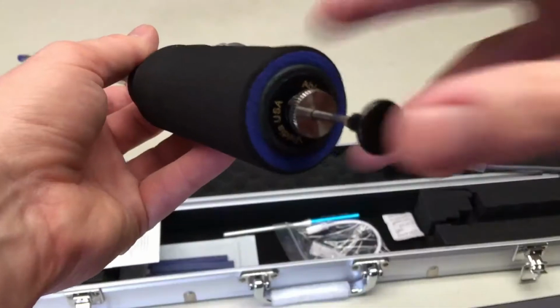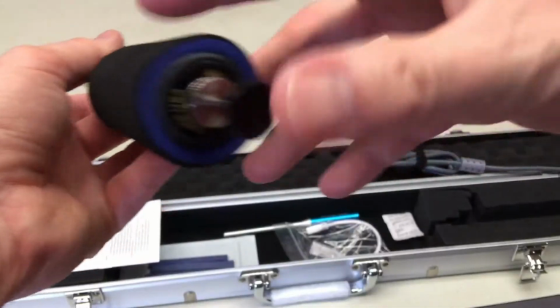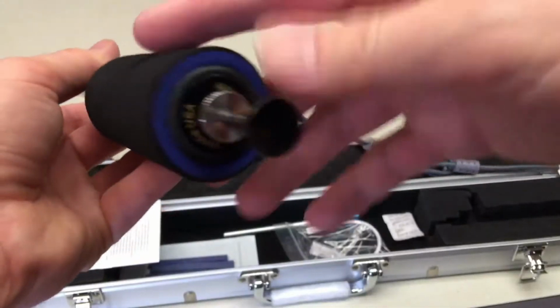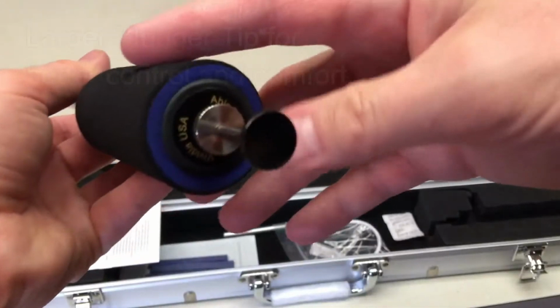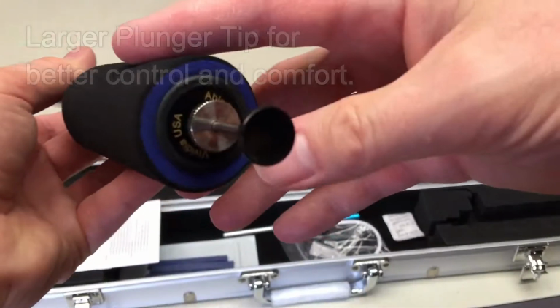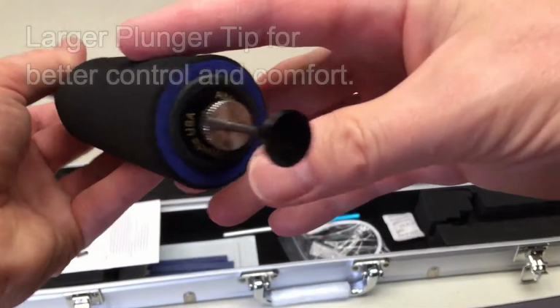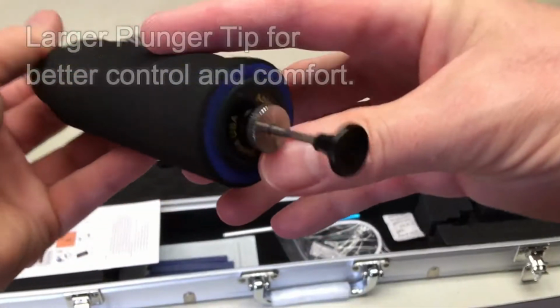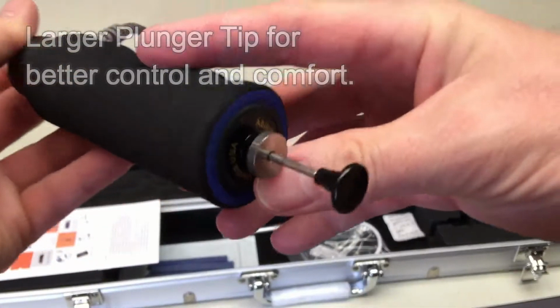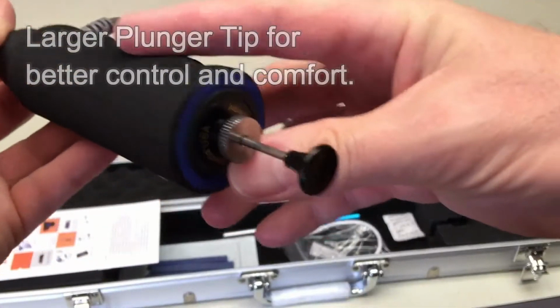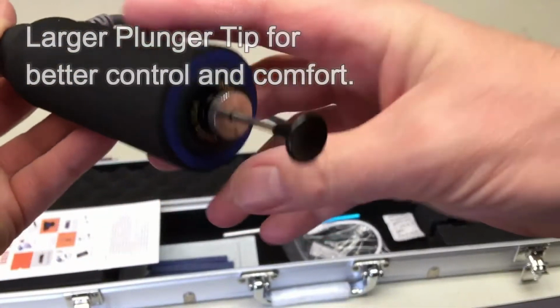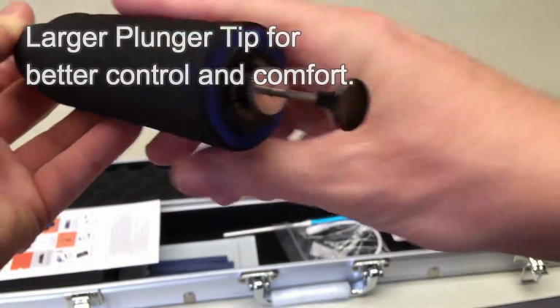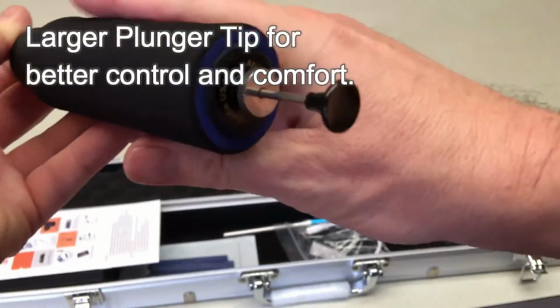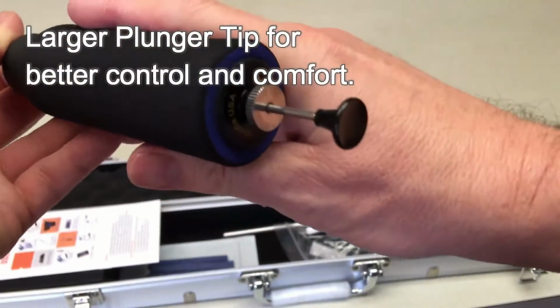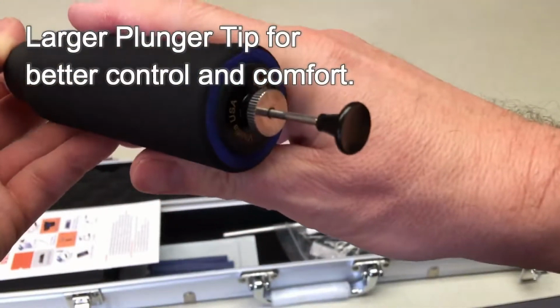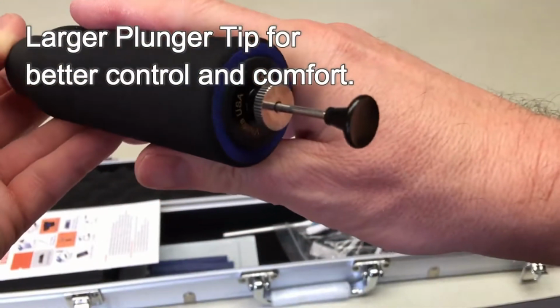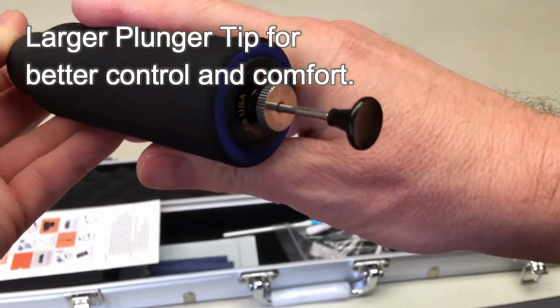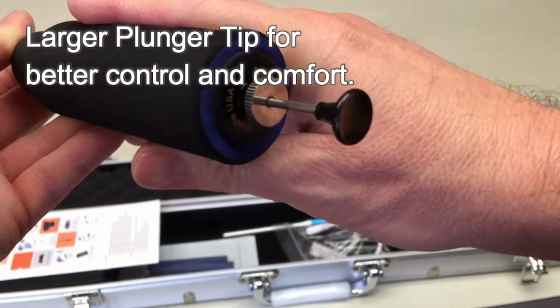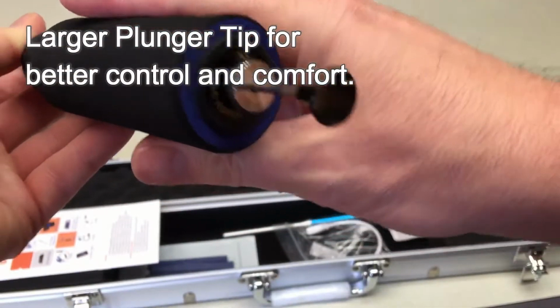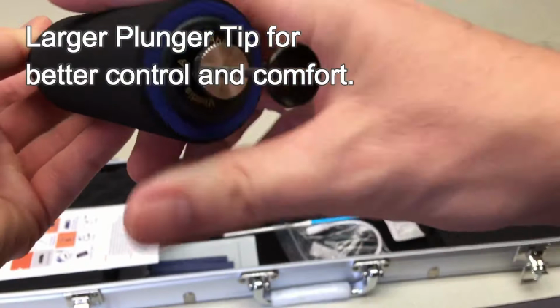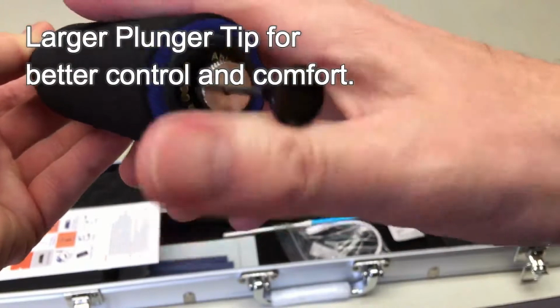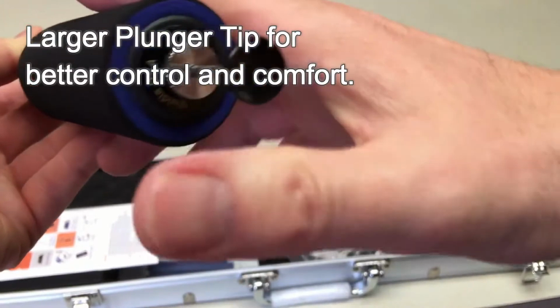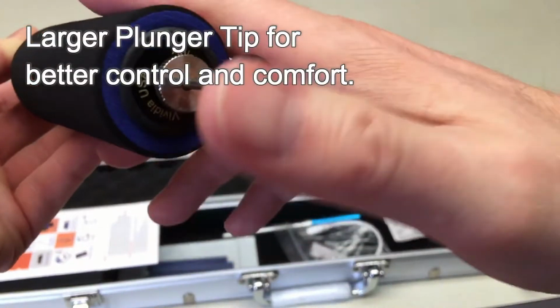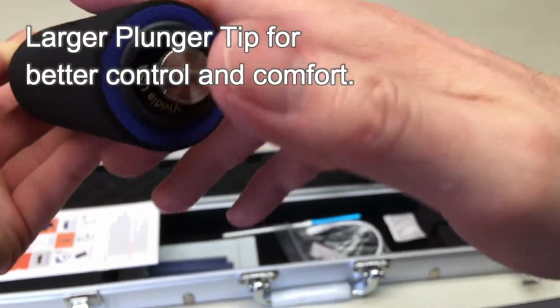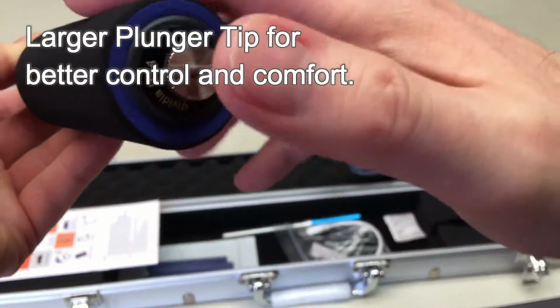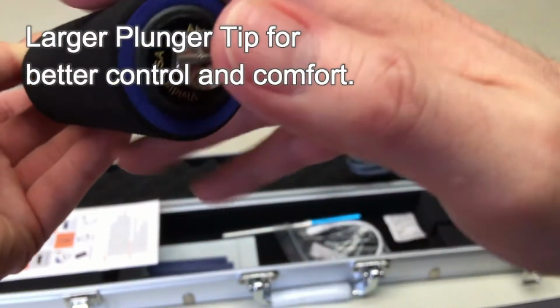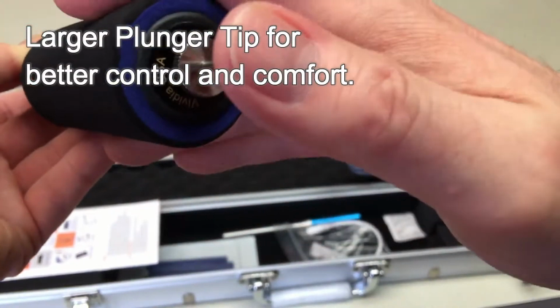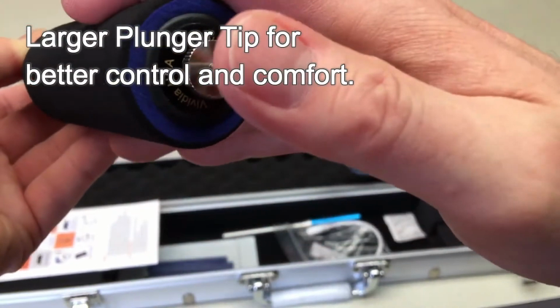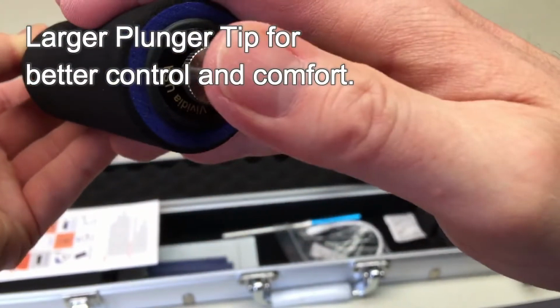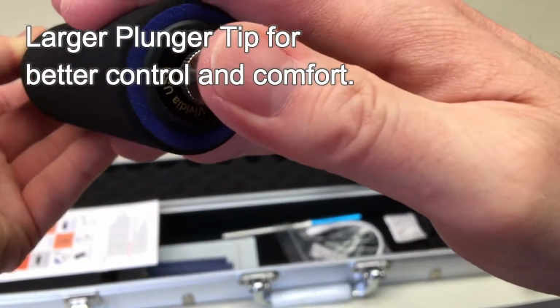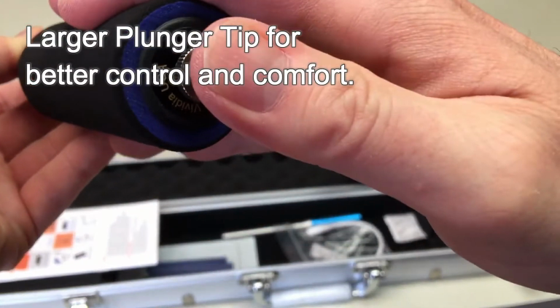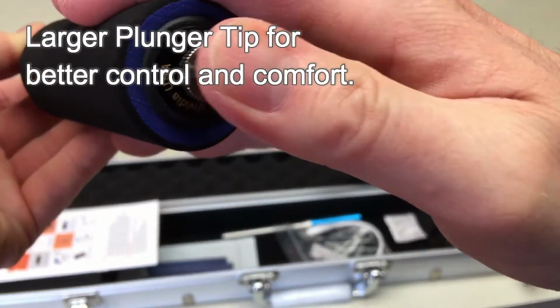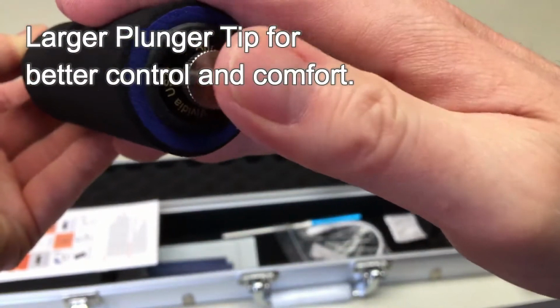We have also made the plunger tip larger, making it more comfortable on your hands for frequent use.